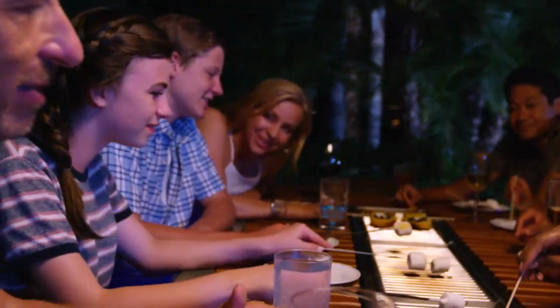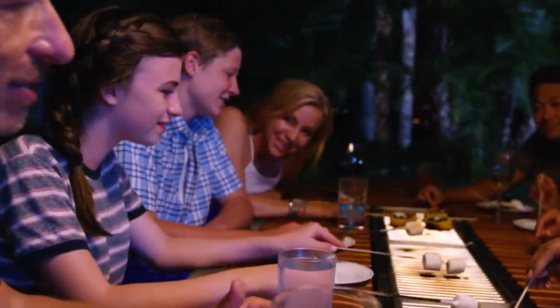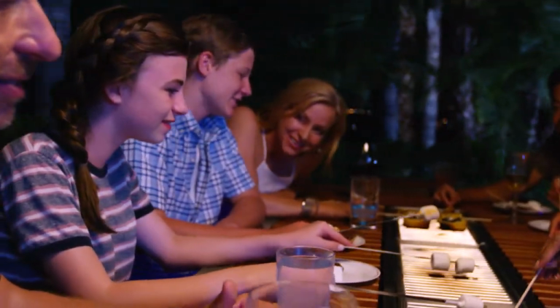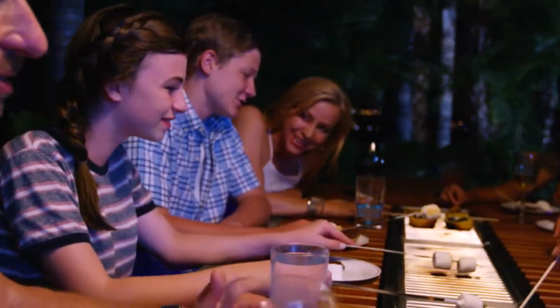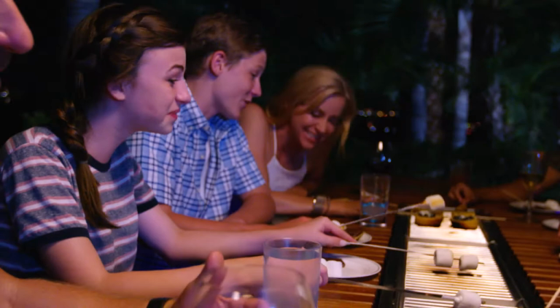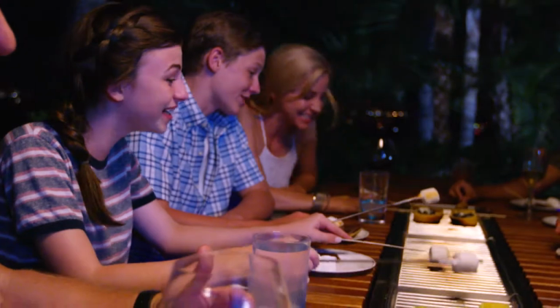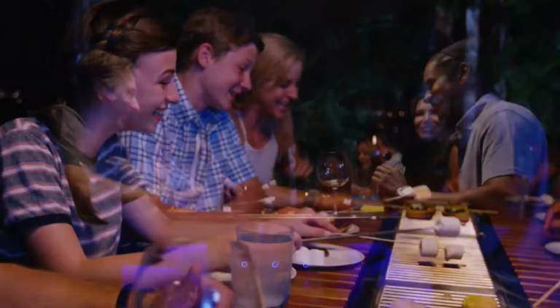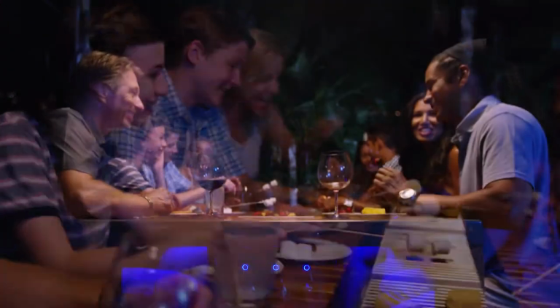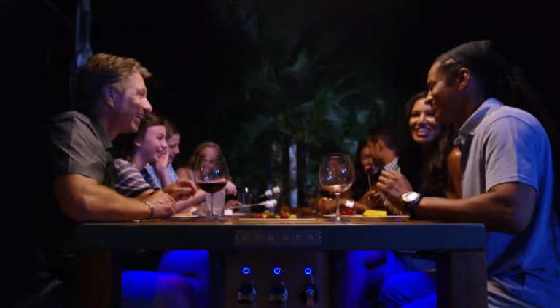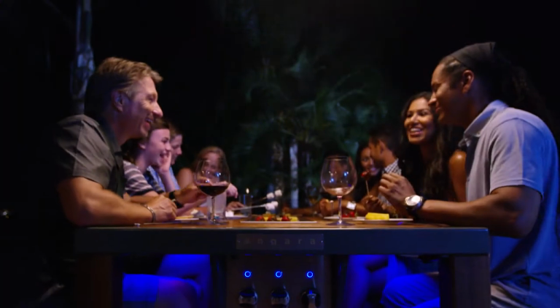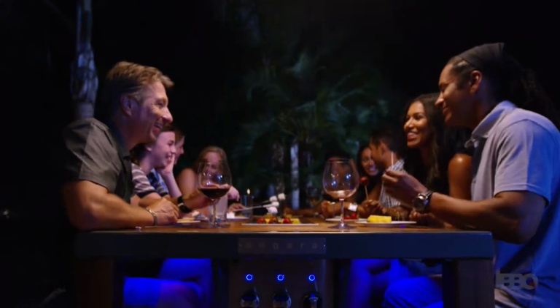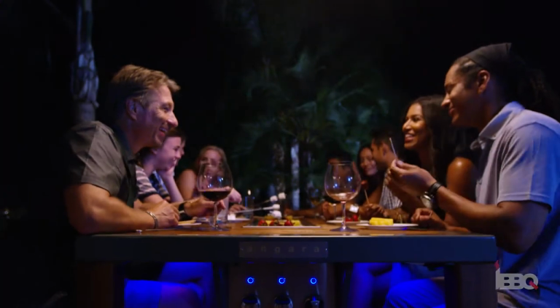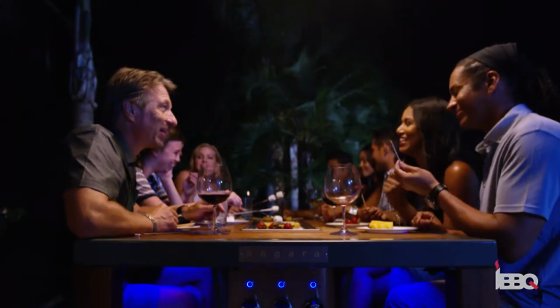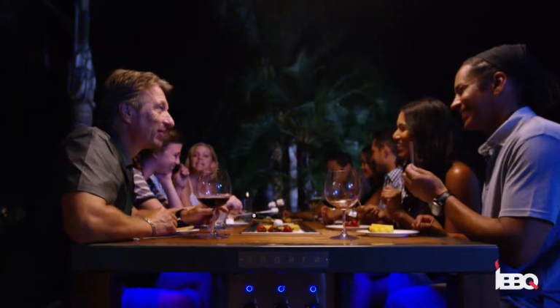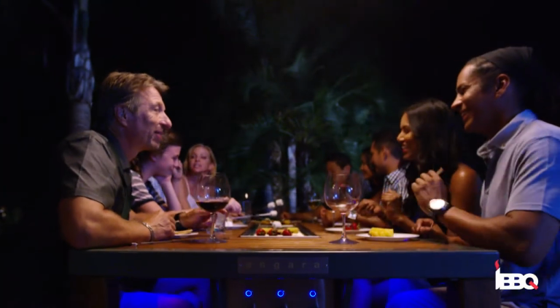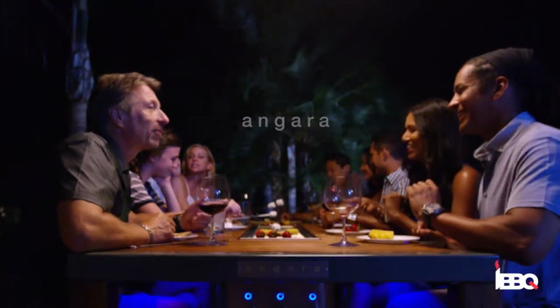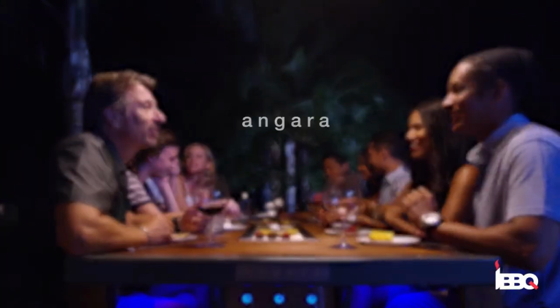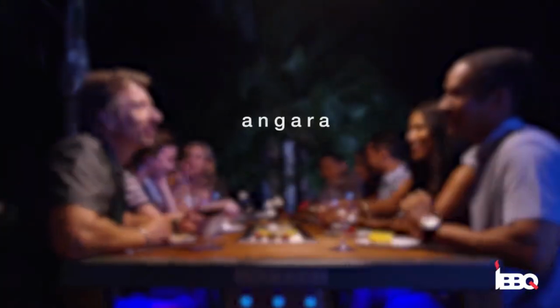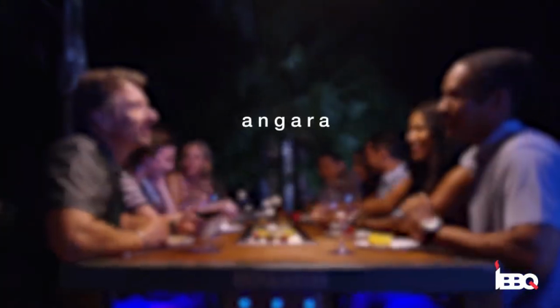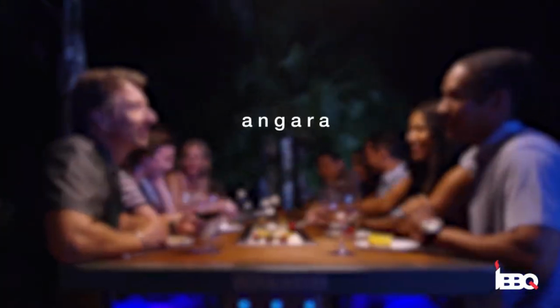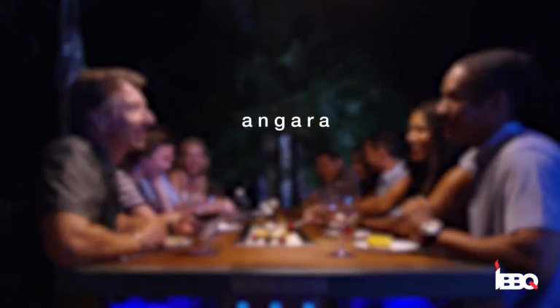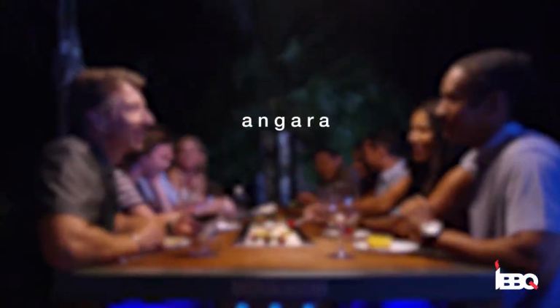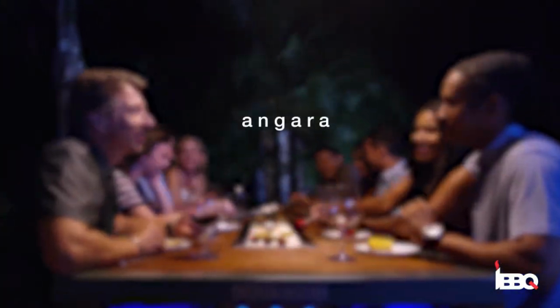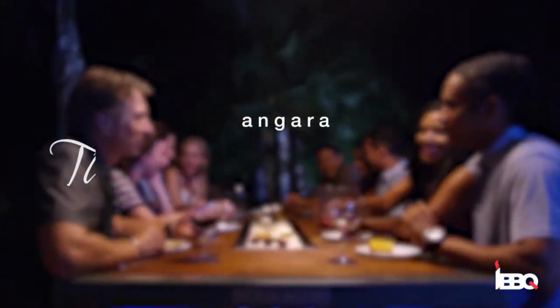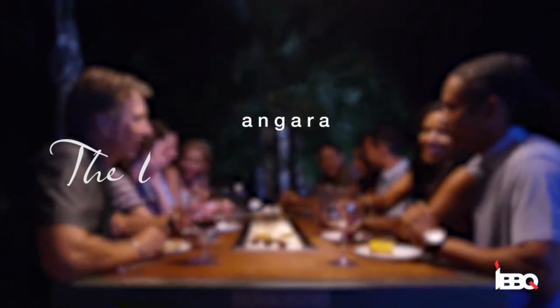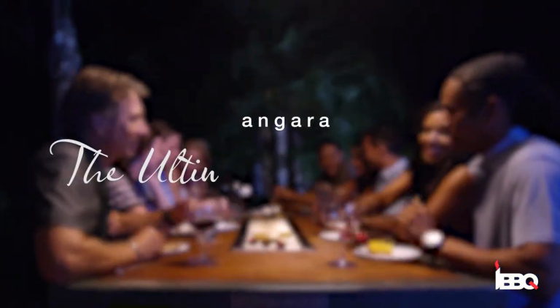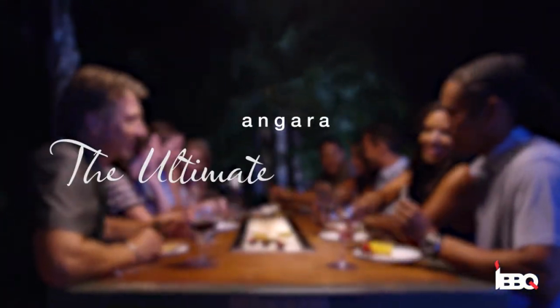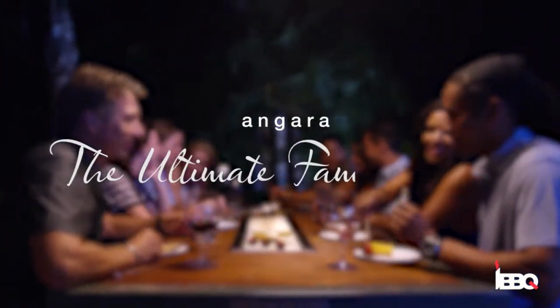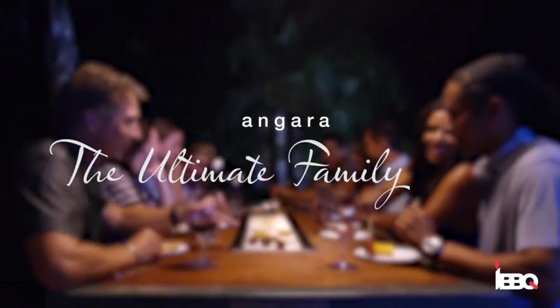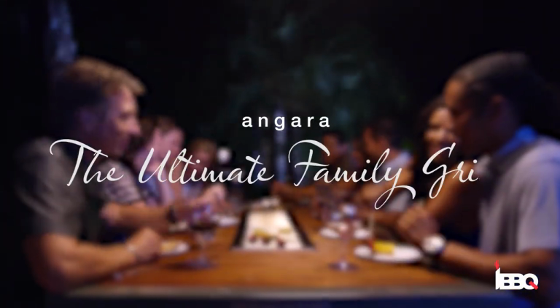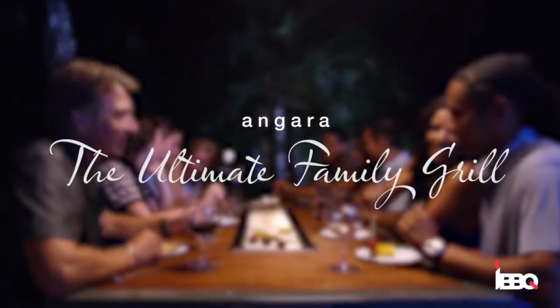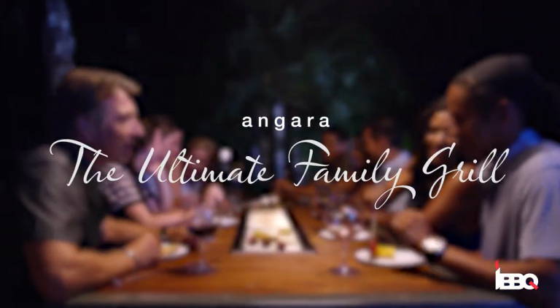Barbecue parties will never be the same again. Angara — the ultimate family grill.